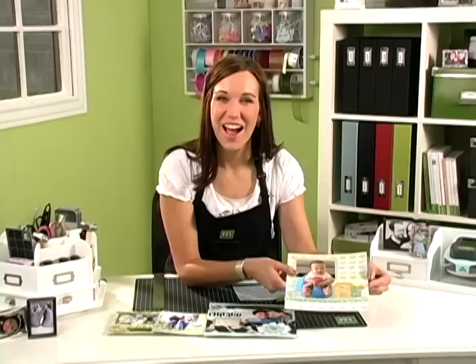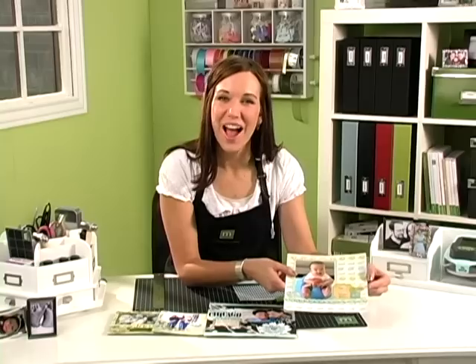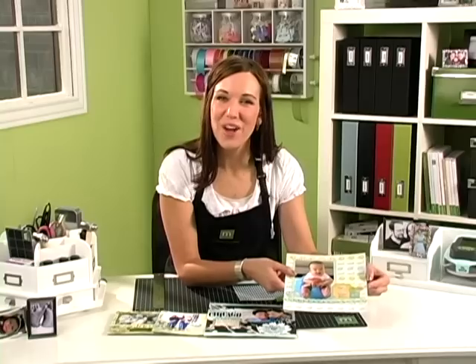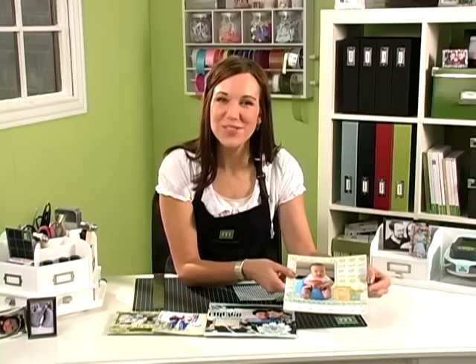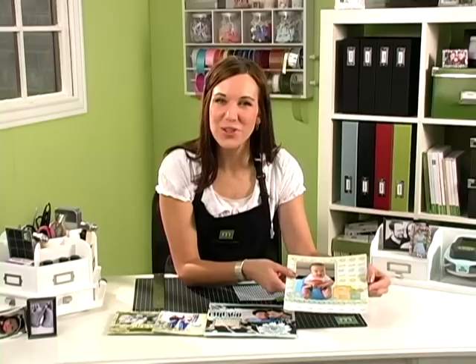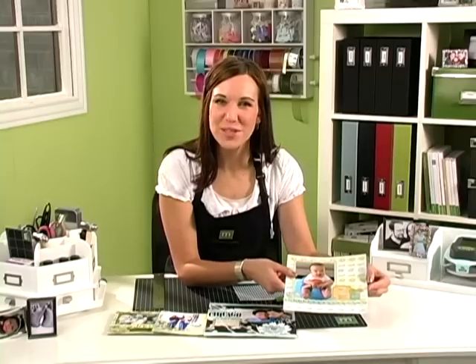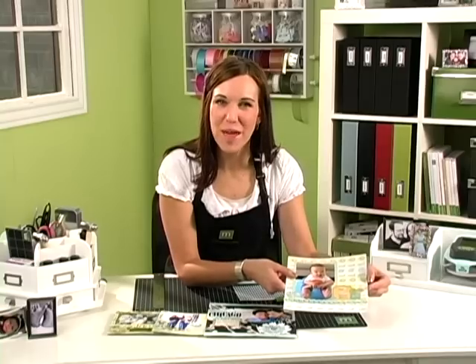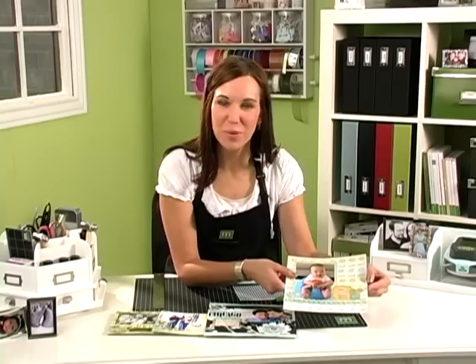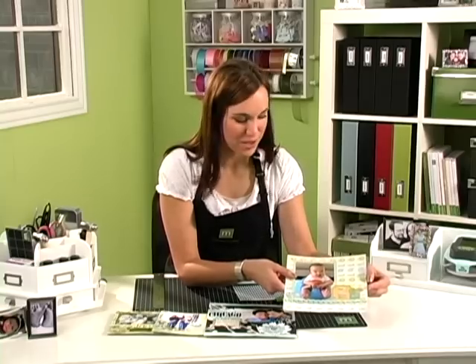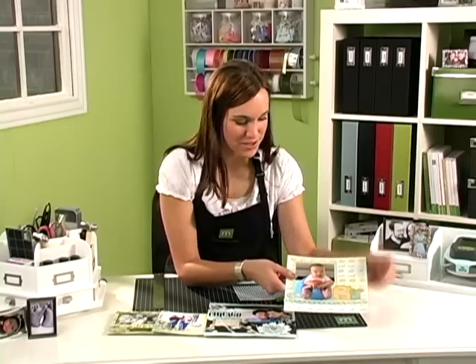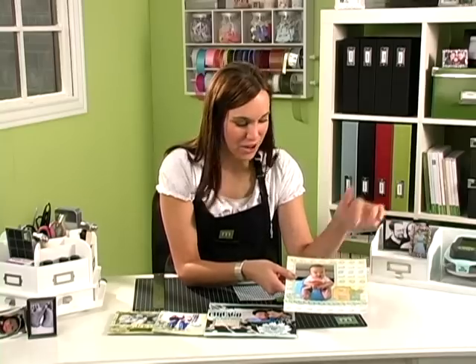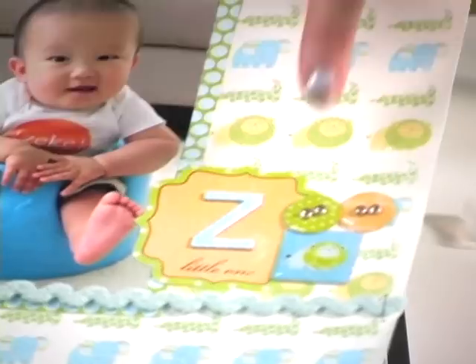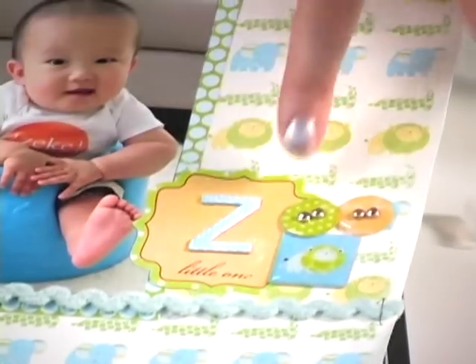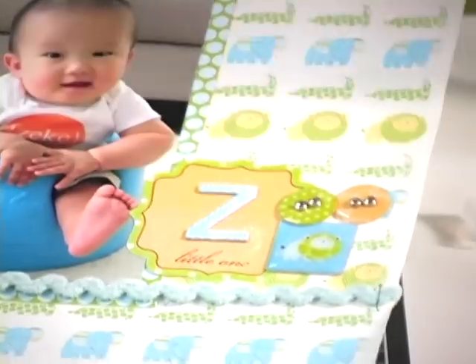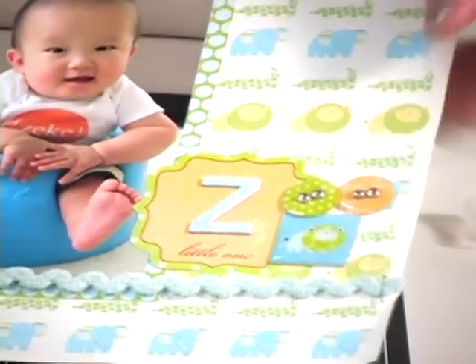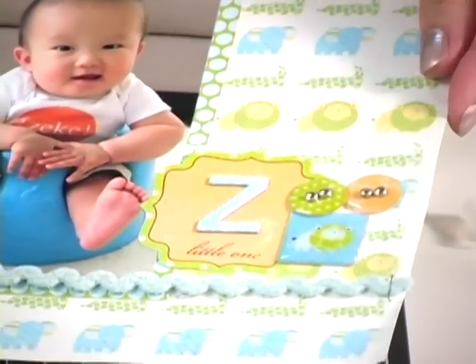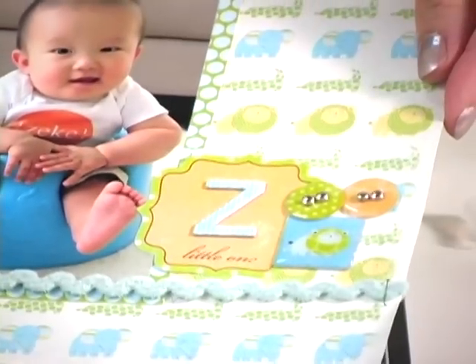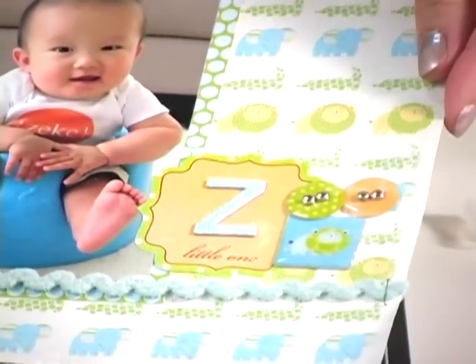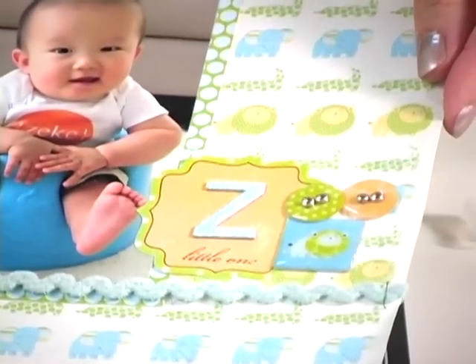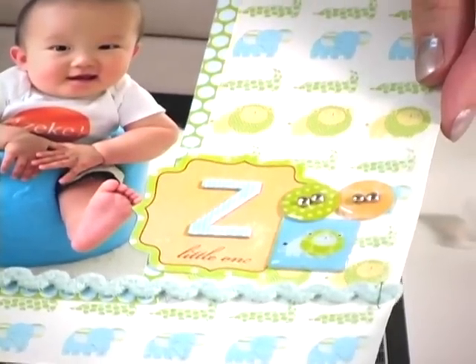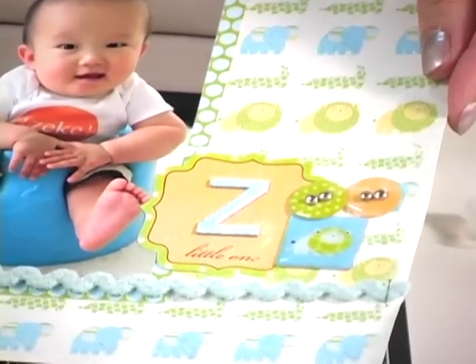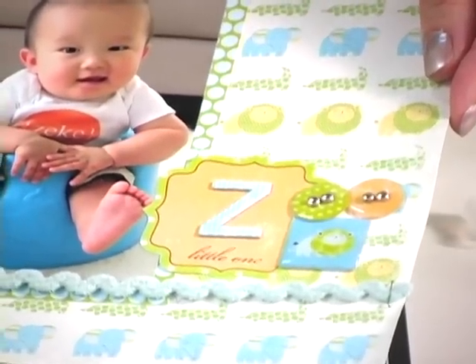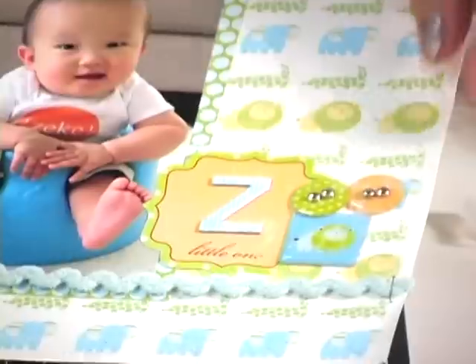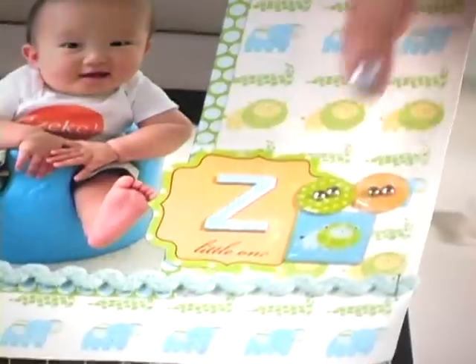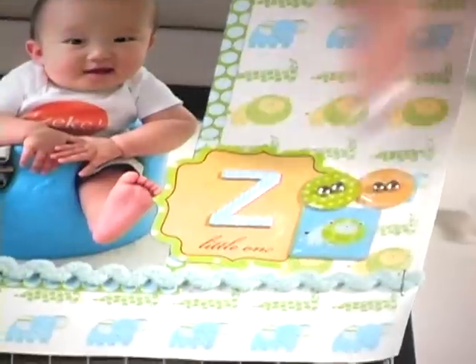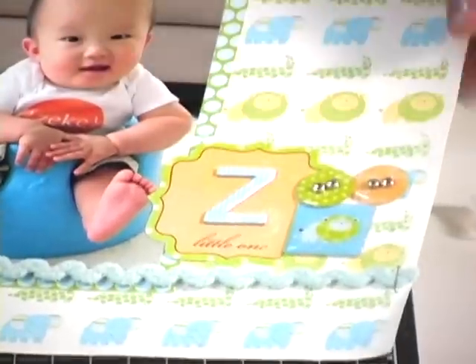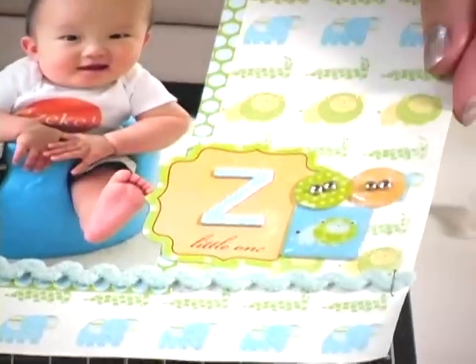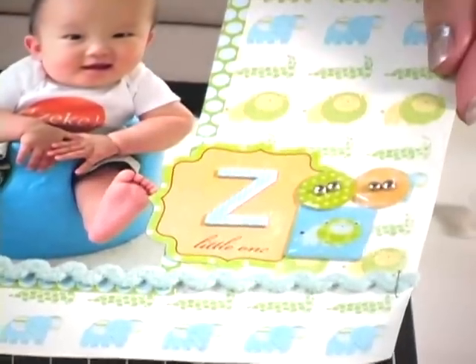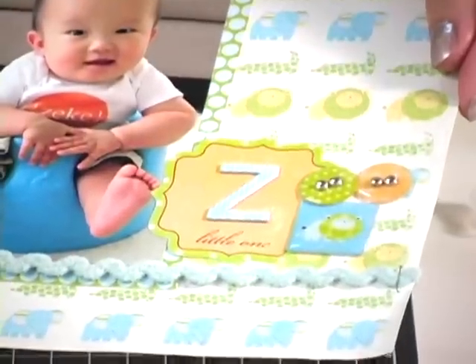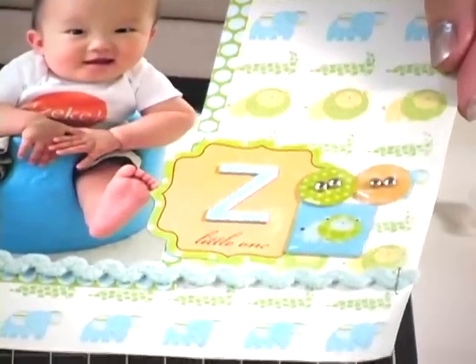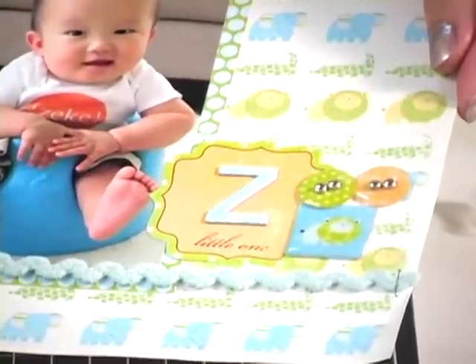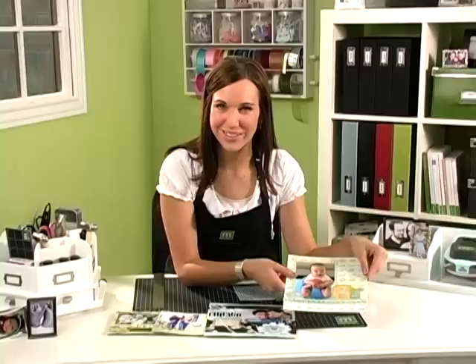I've also used the paper piercer on this epoxy button to put the brads over the top.